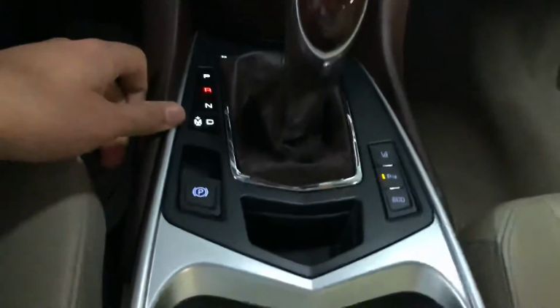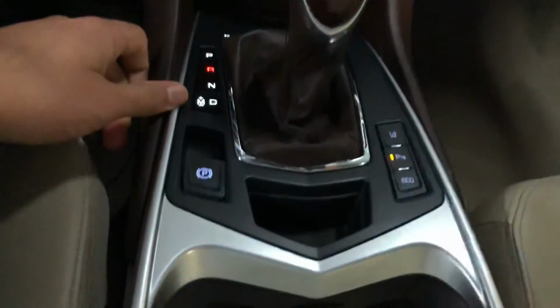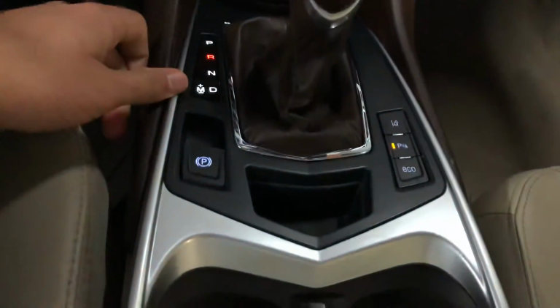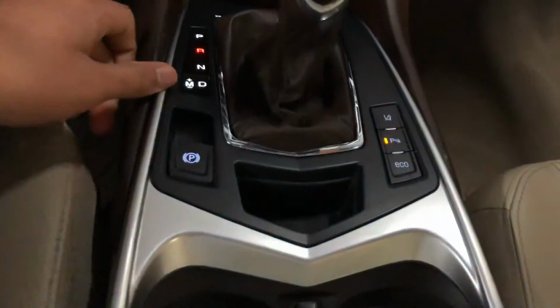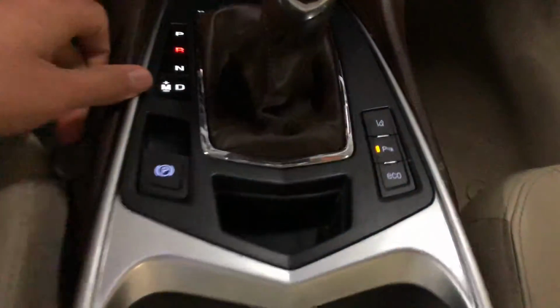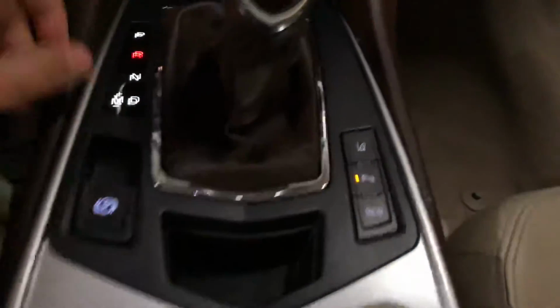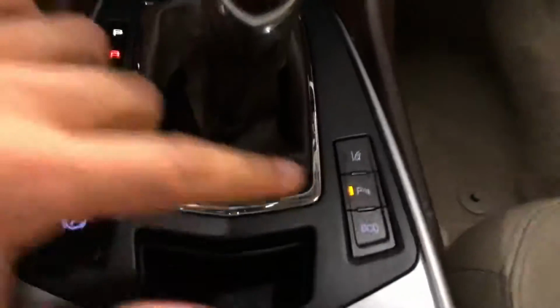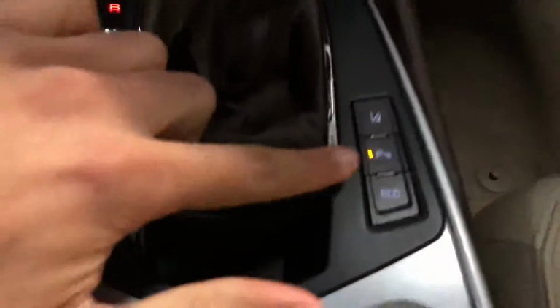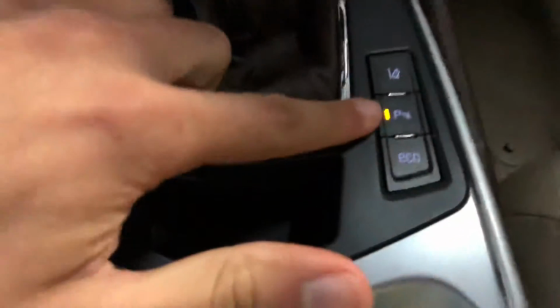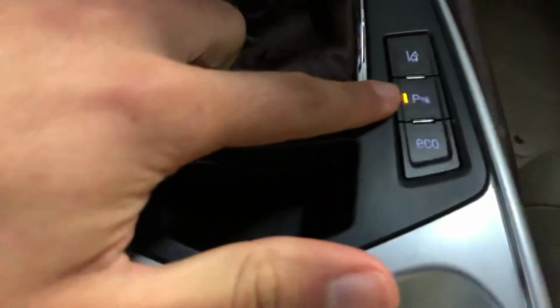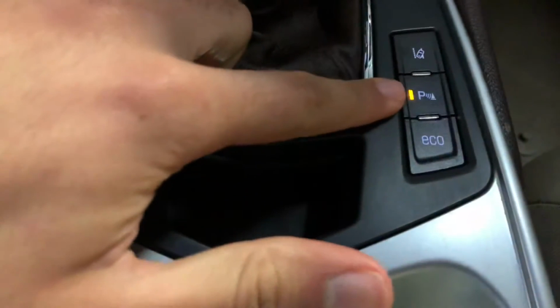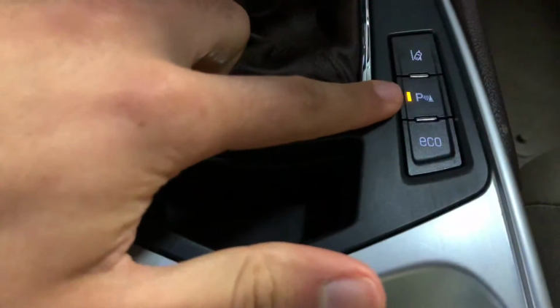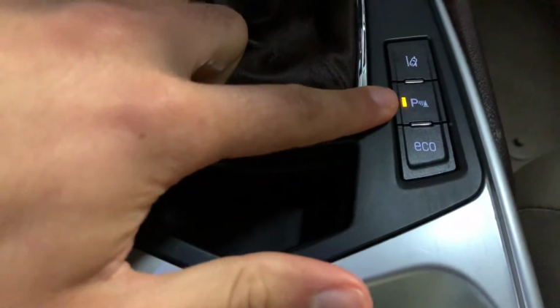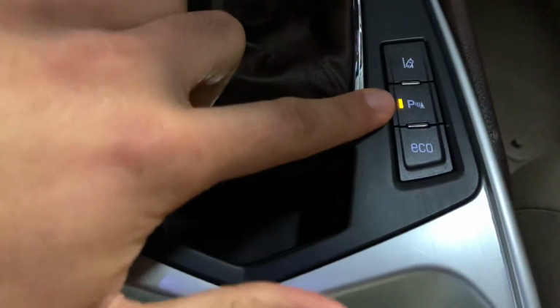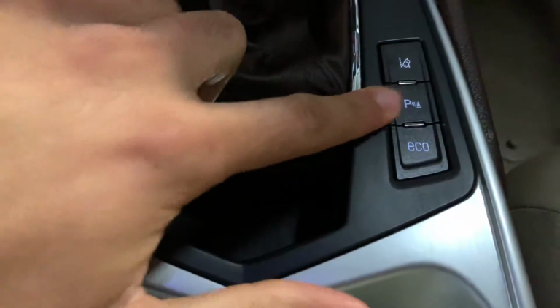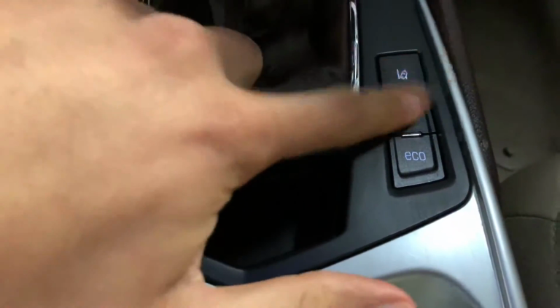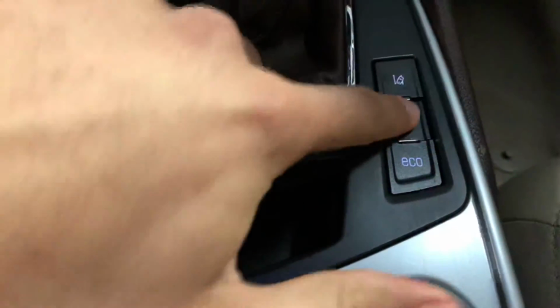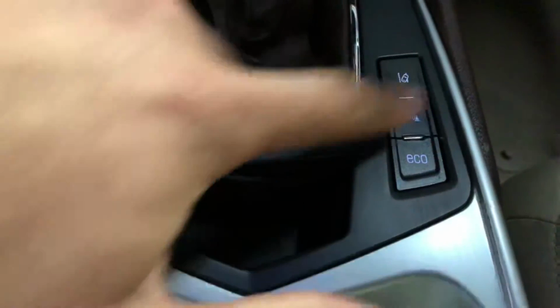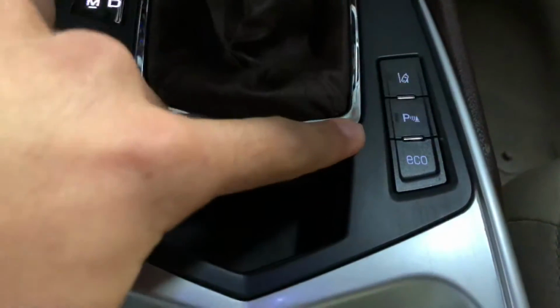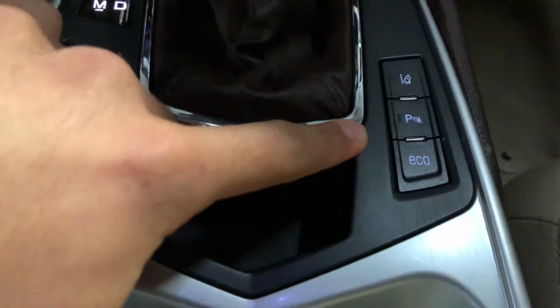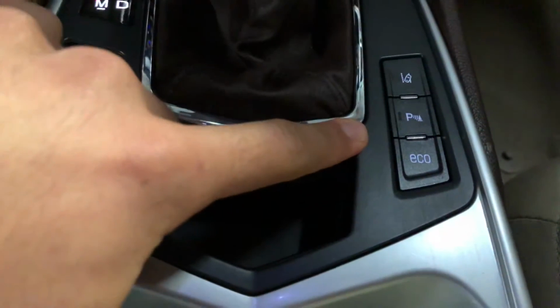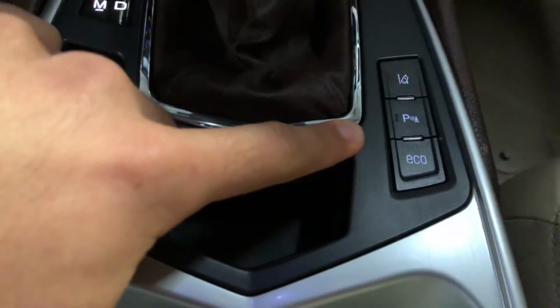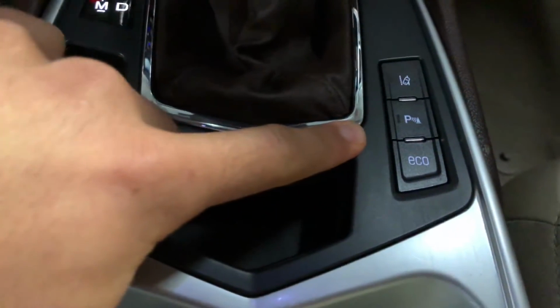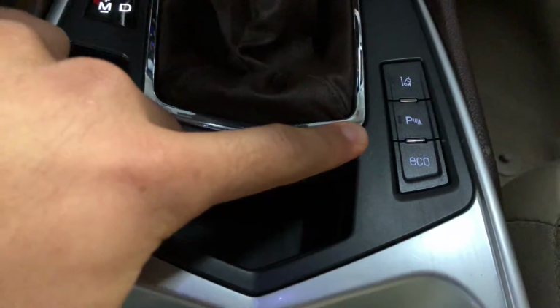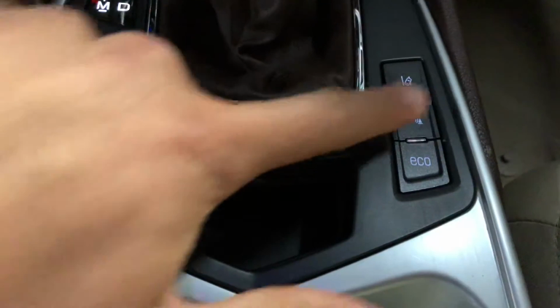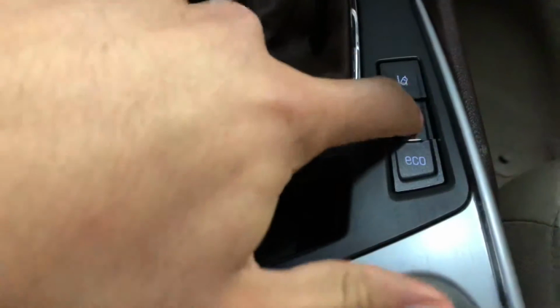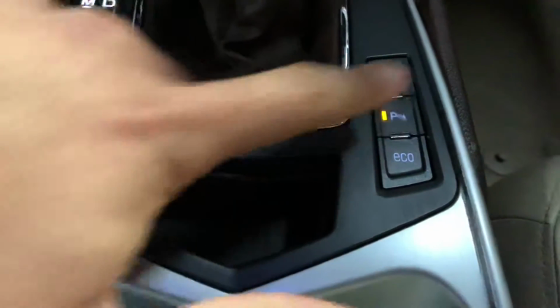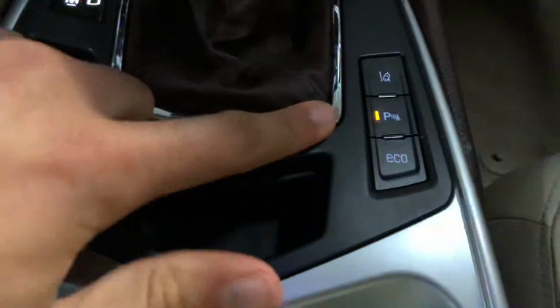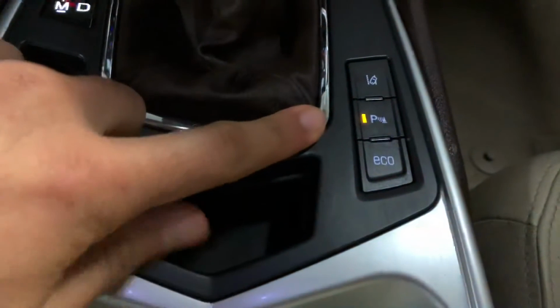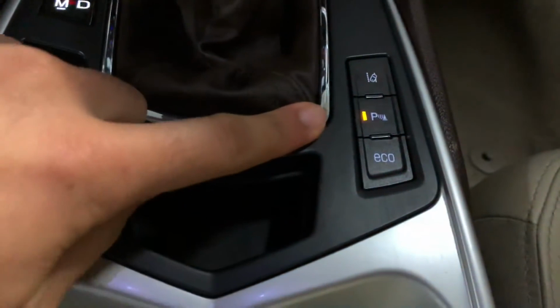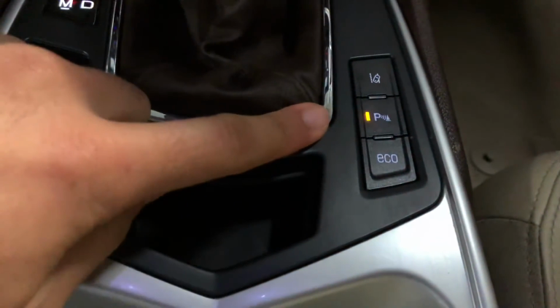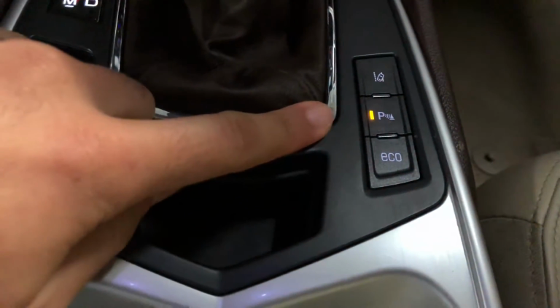You'll see that the indicator turned on — I can turn it off or turn it back on.